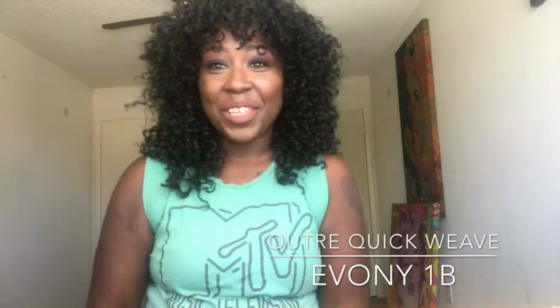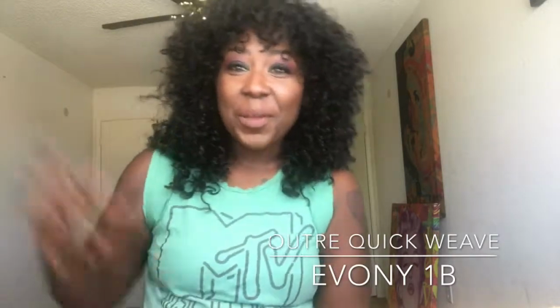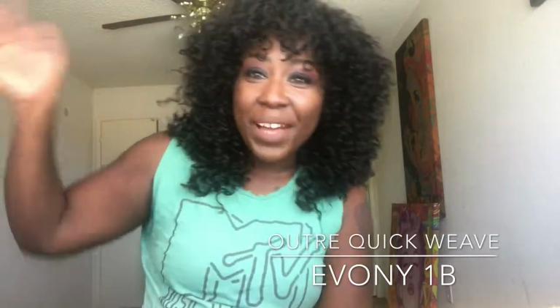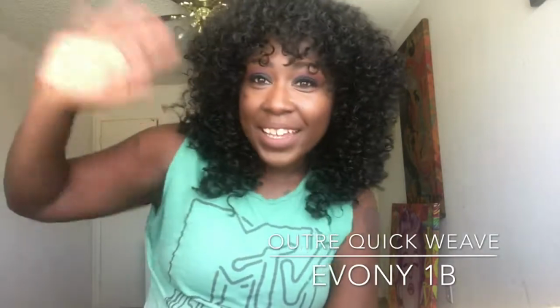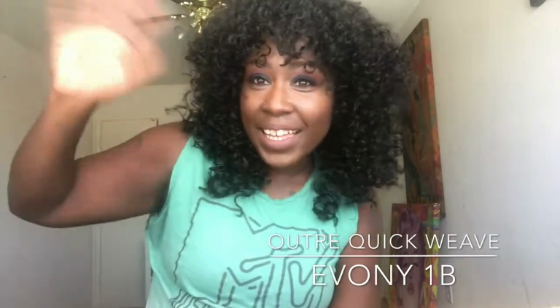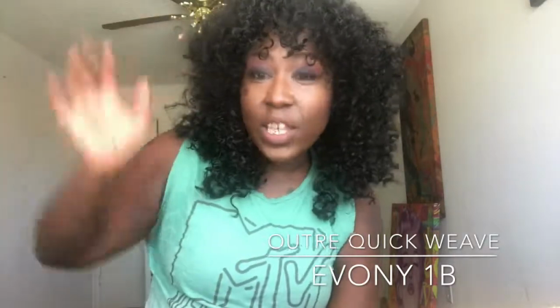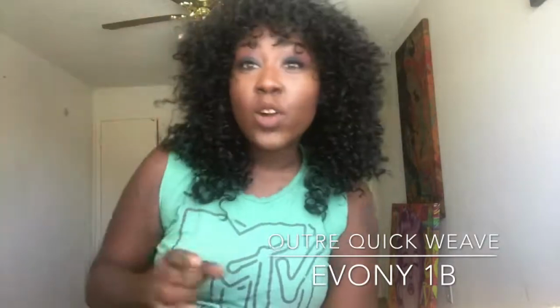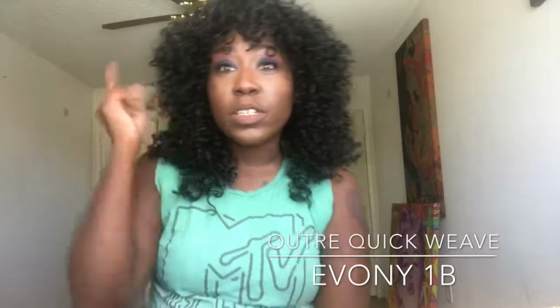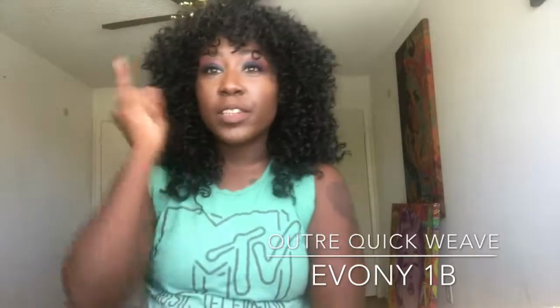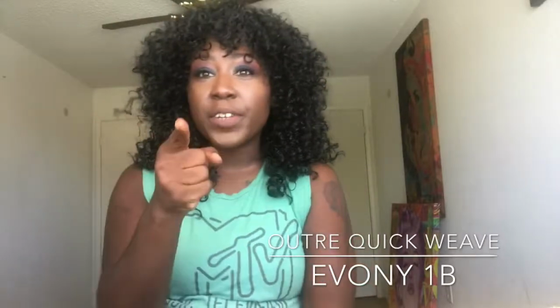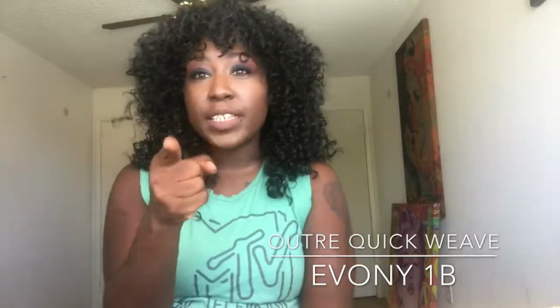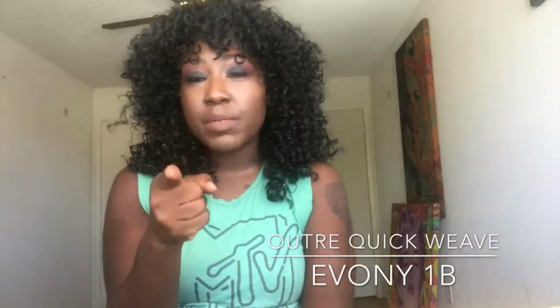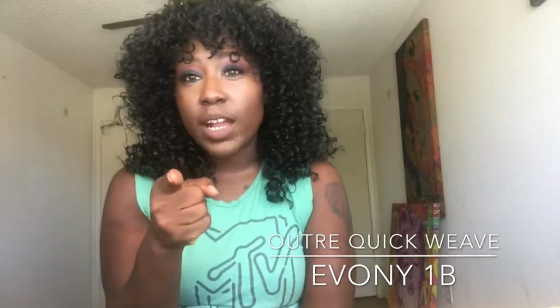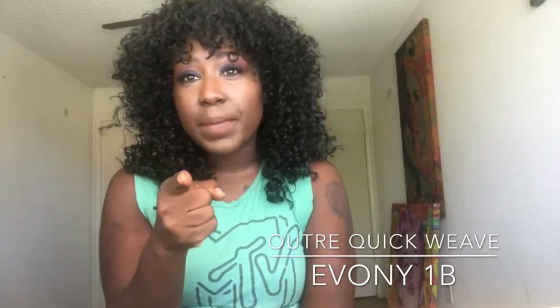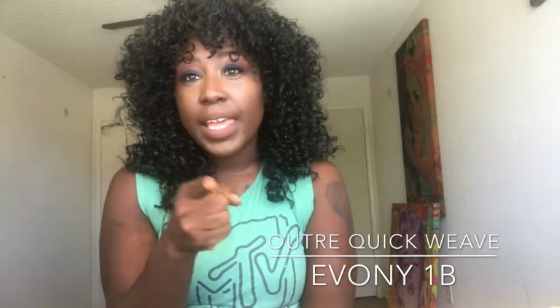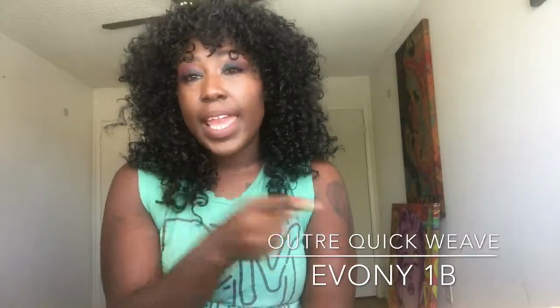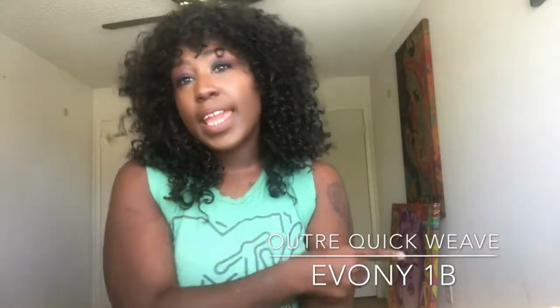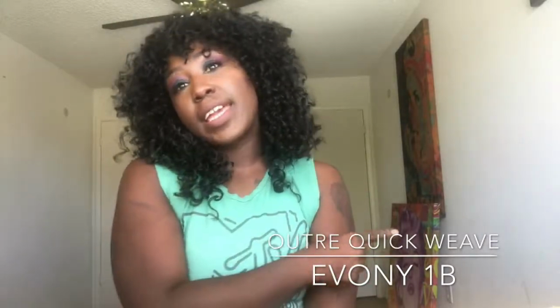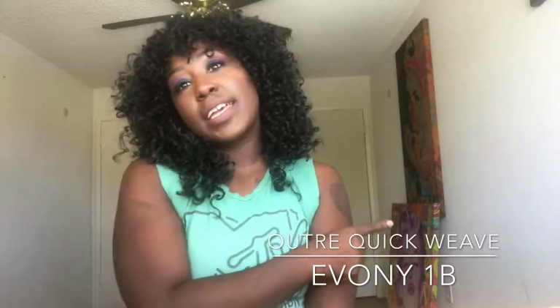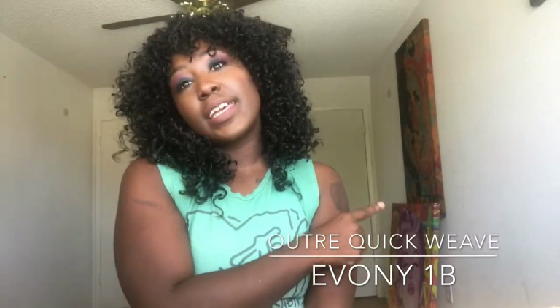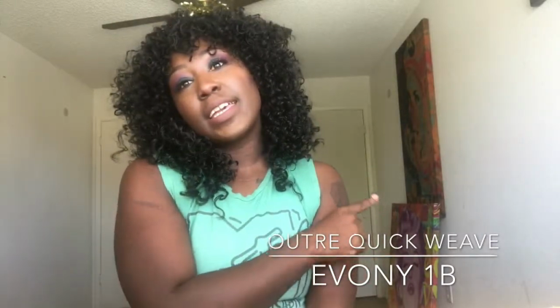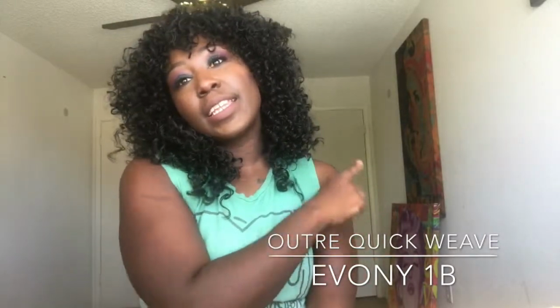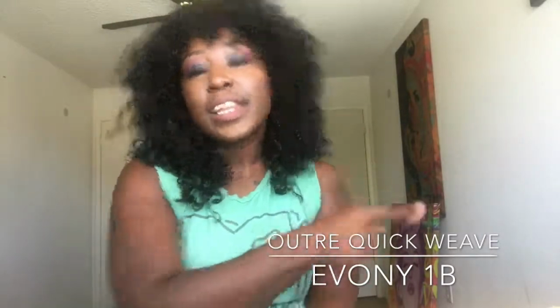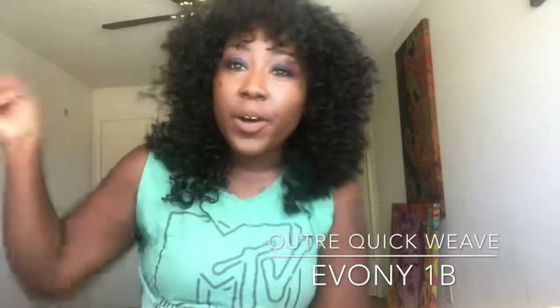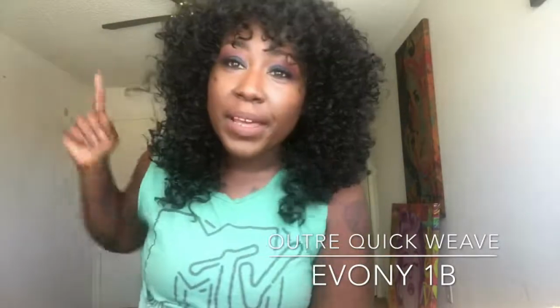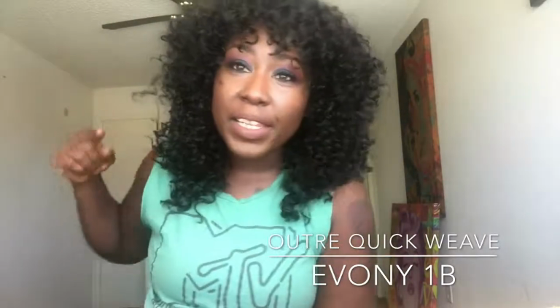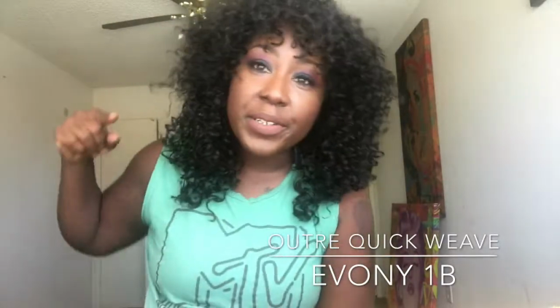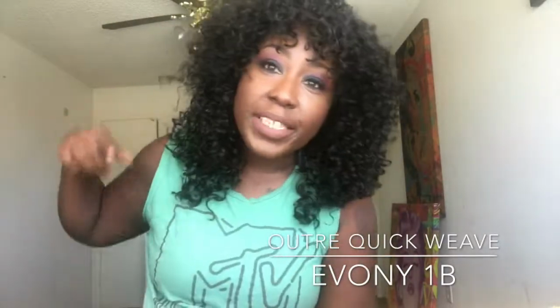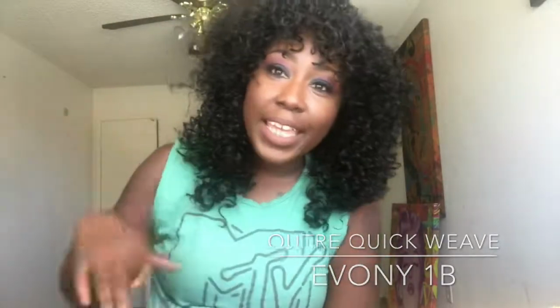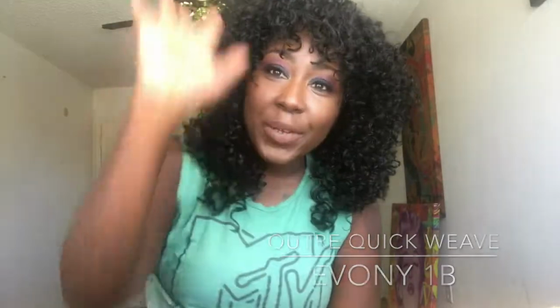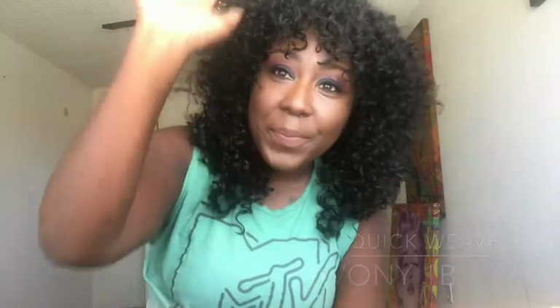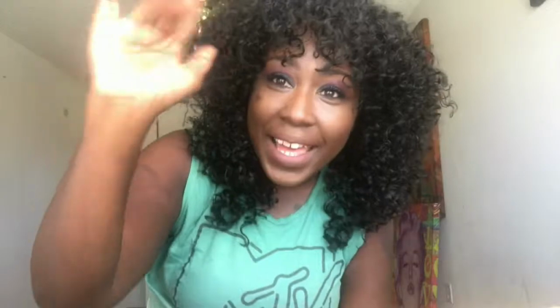Bye you guys! Don't forget to subscribe and like all my videos. Thank you, bye!